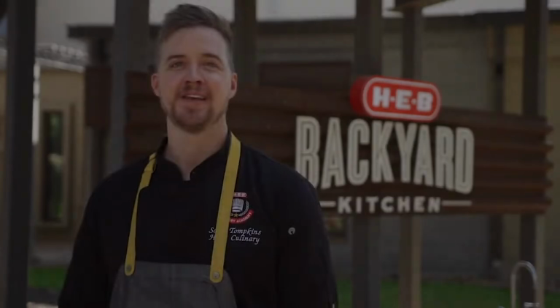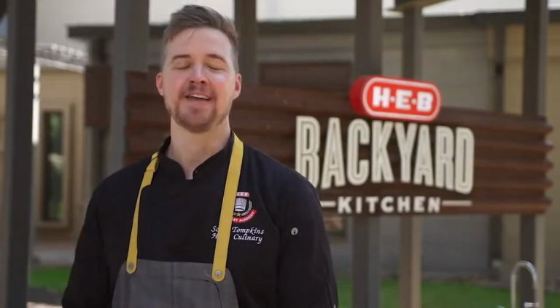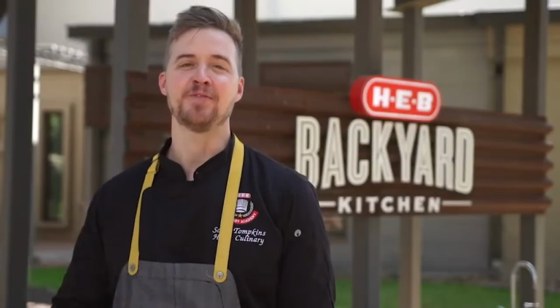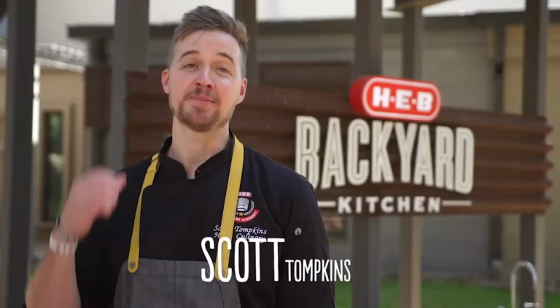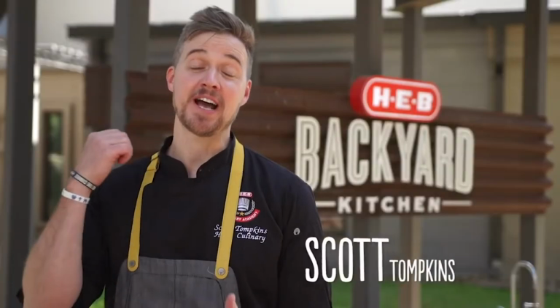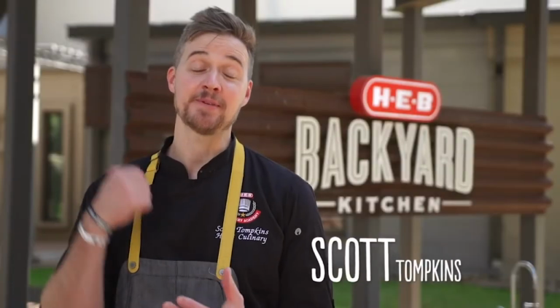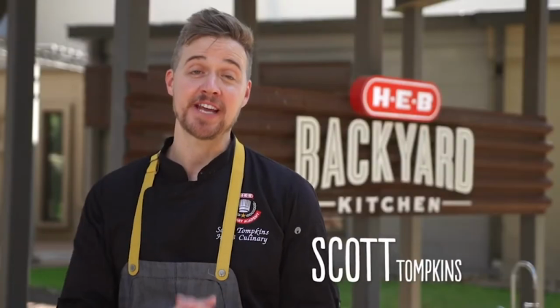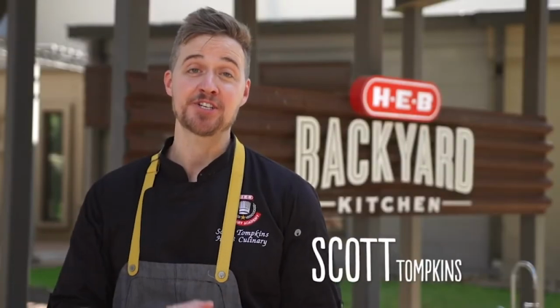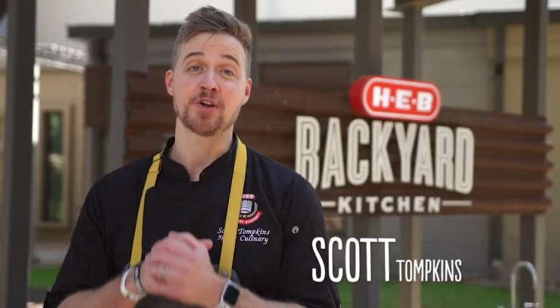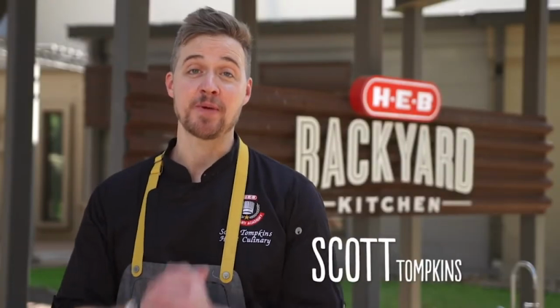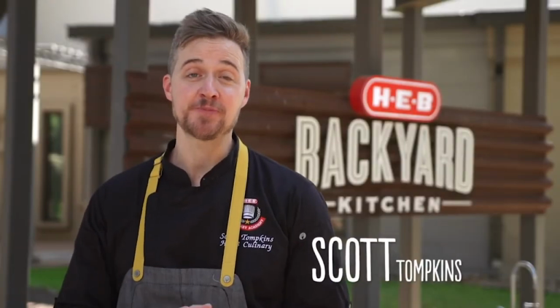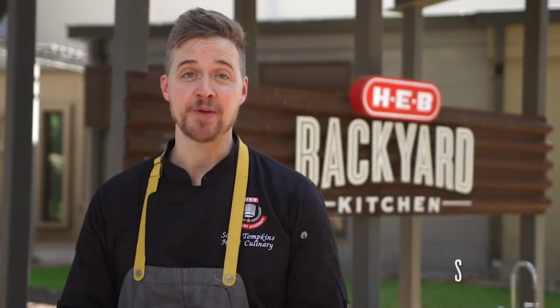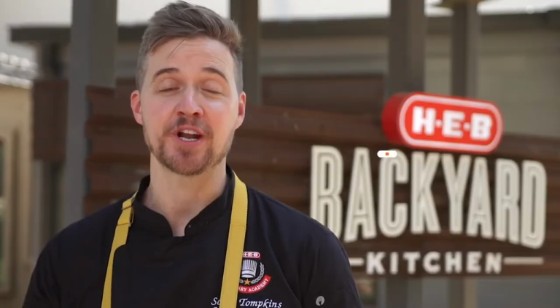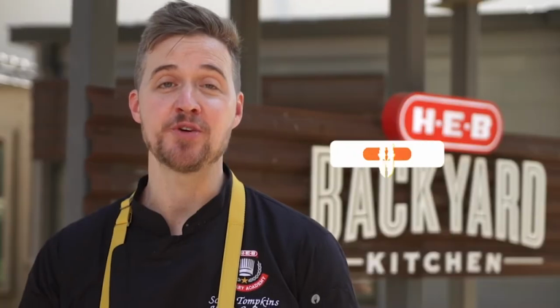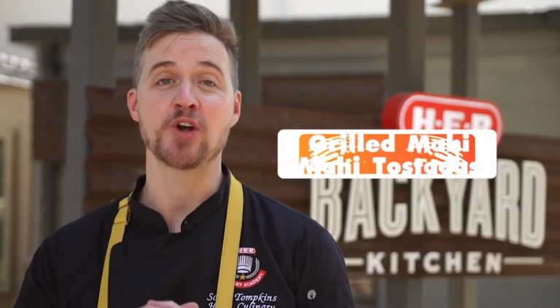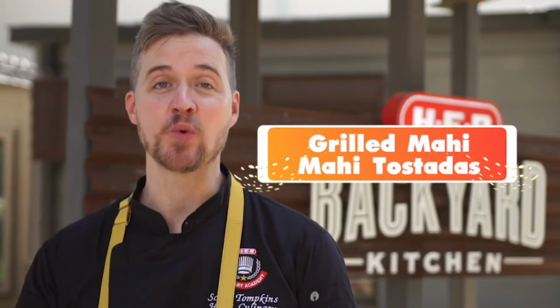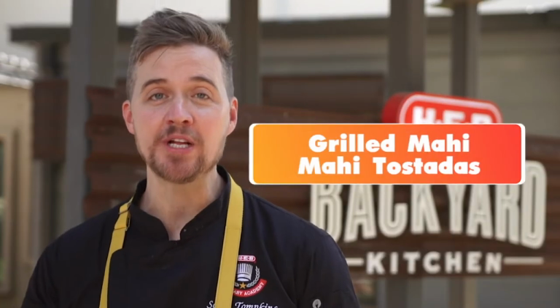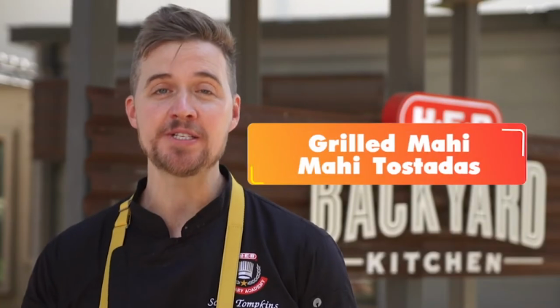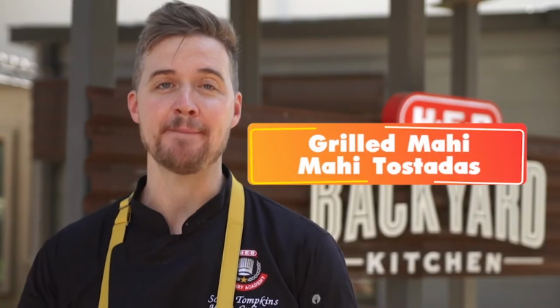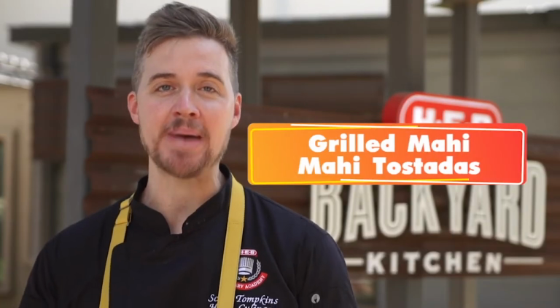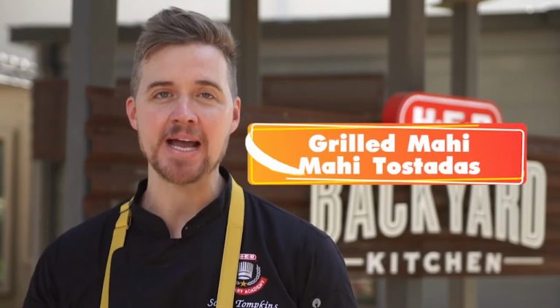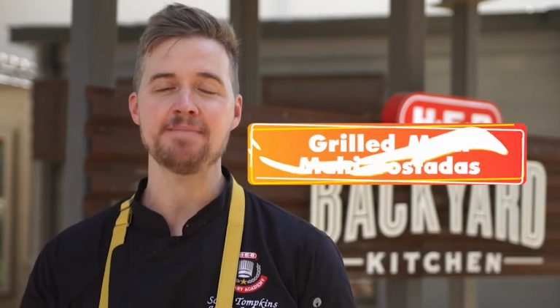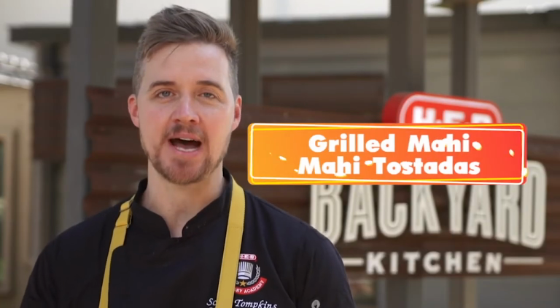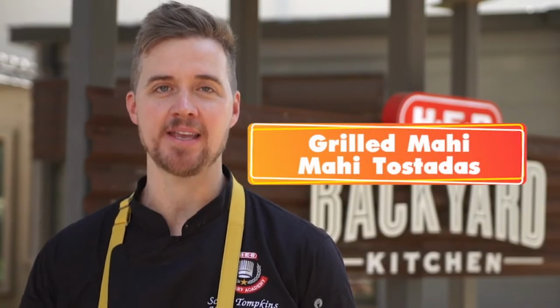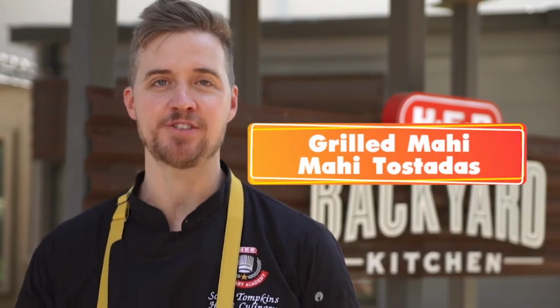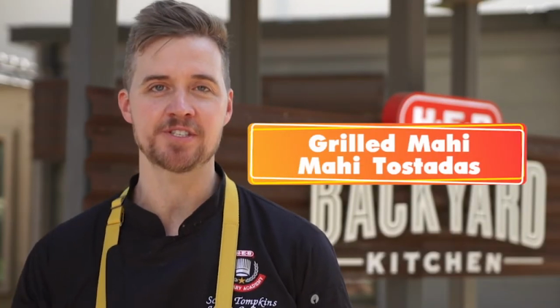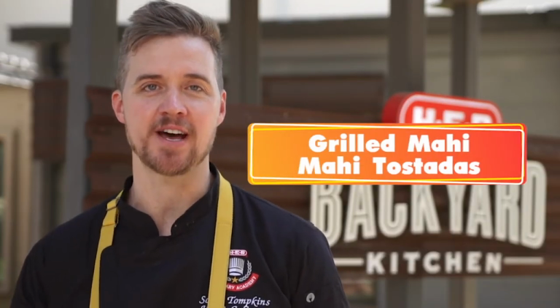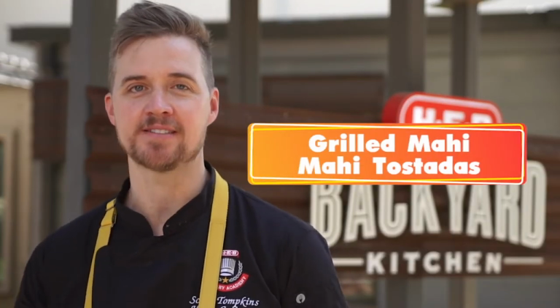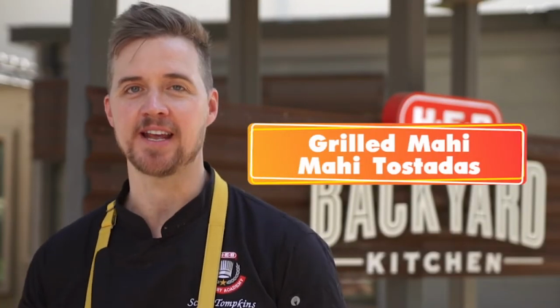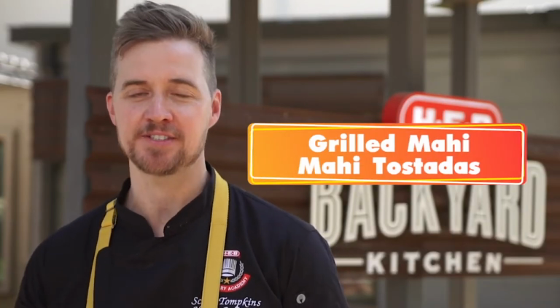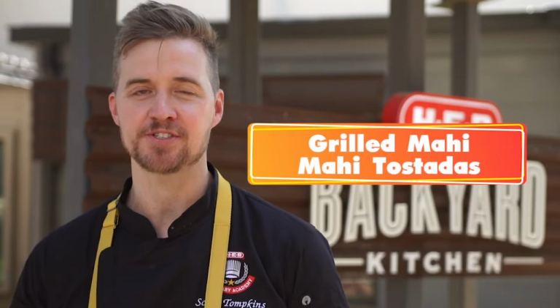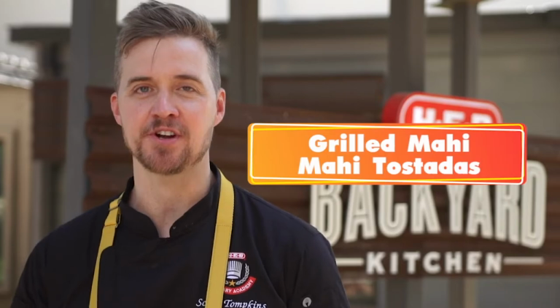Hey everyone, I'm Scott. I'm excited to share a great recipe. We're gonna do our grilled mahi-mahi tostadas today. Let's get started.